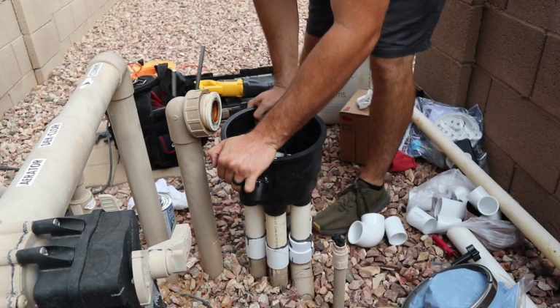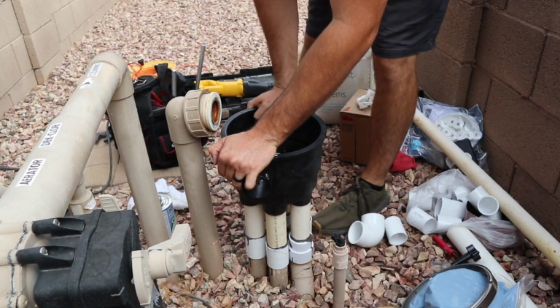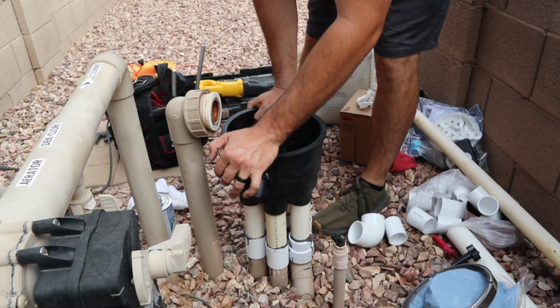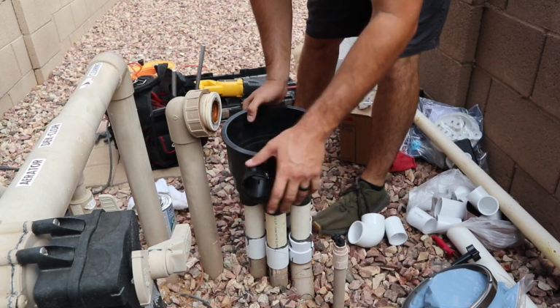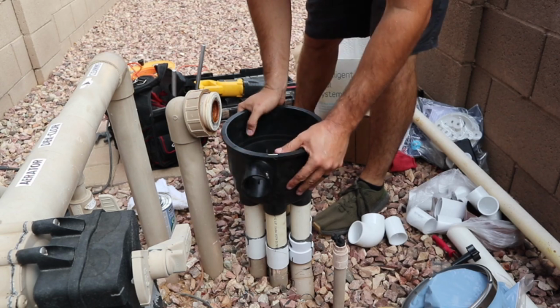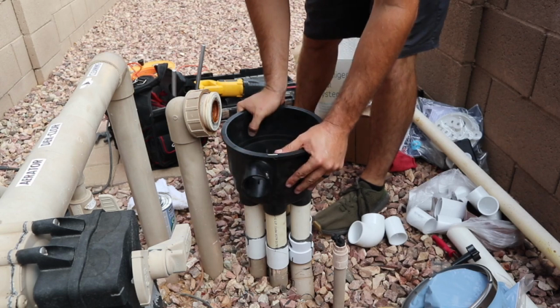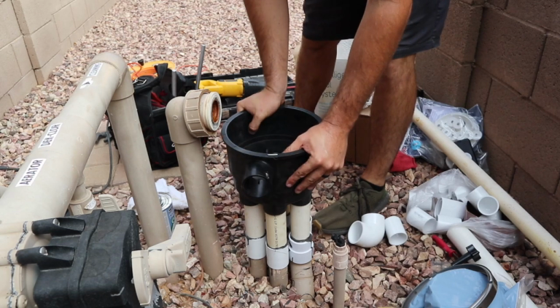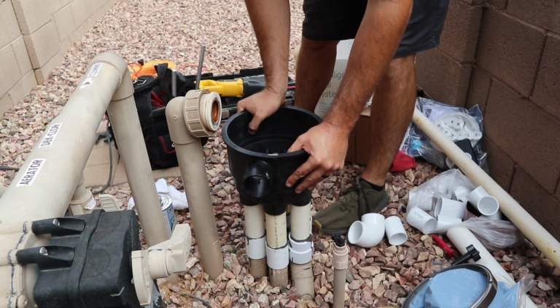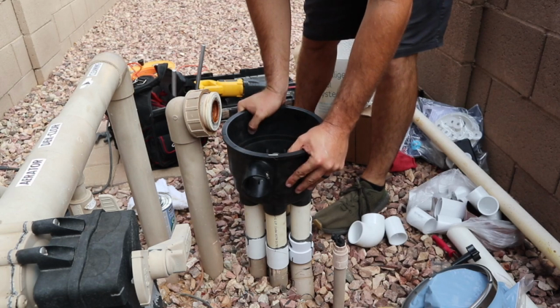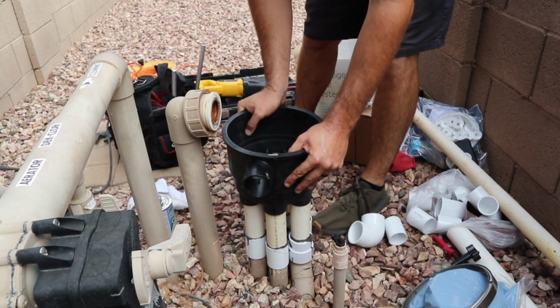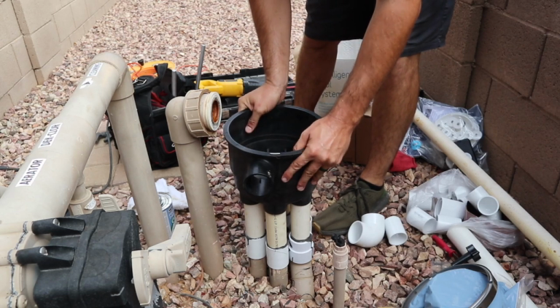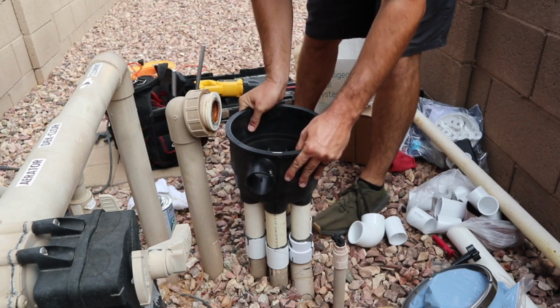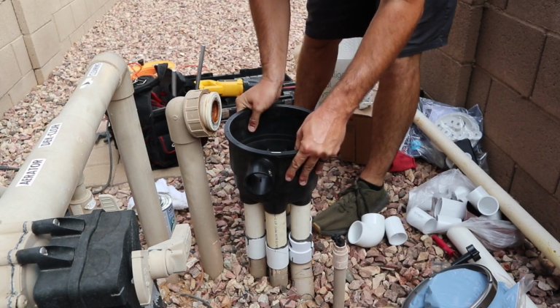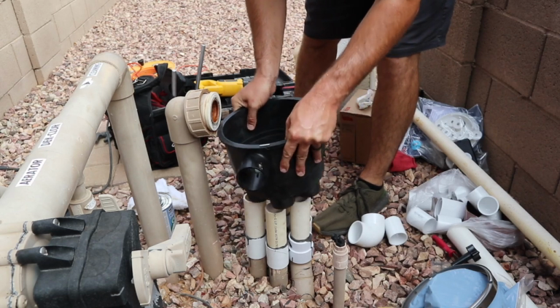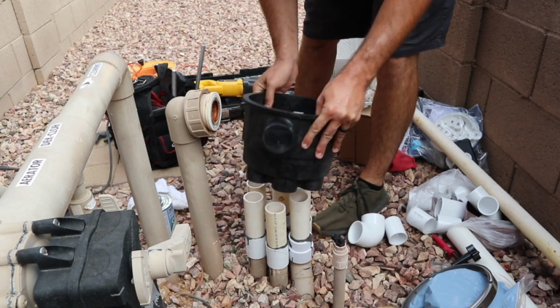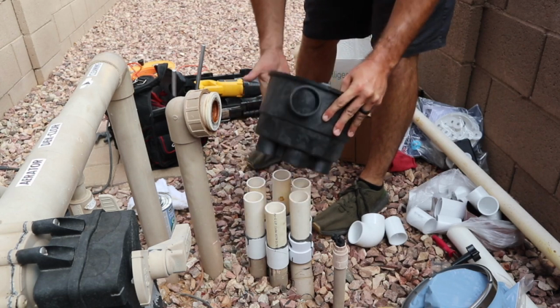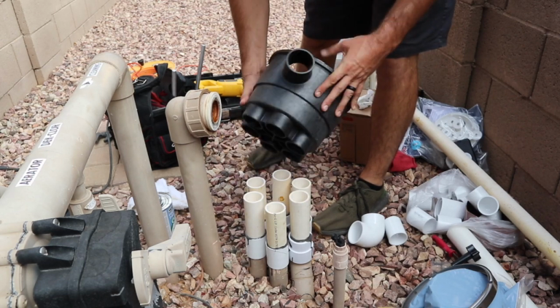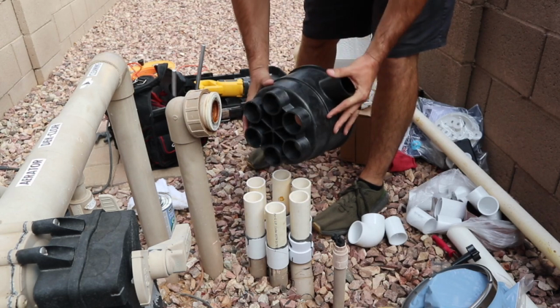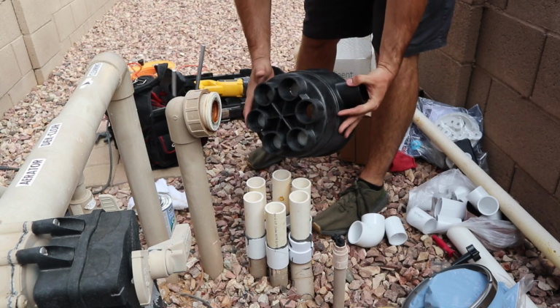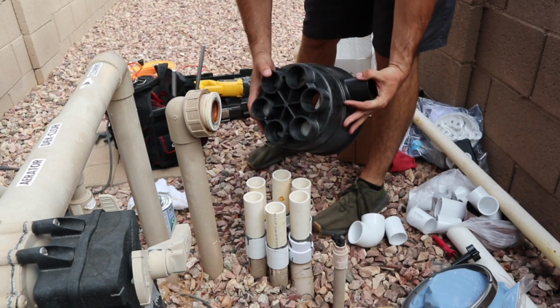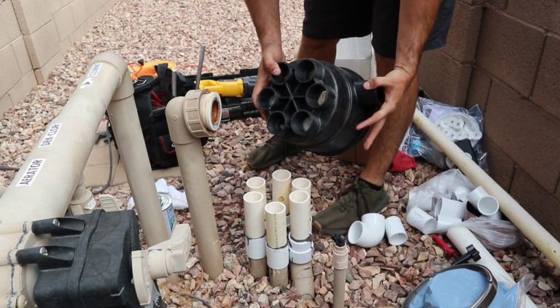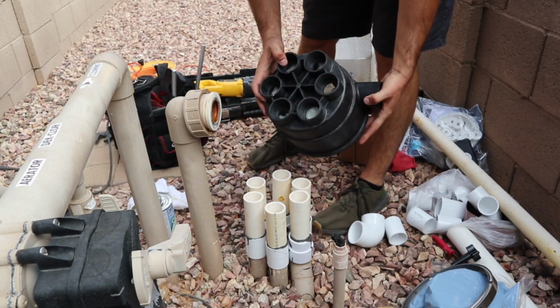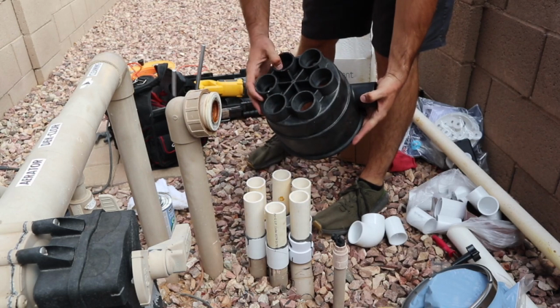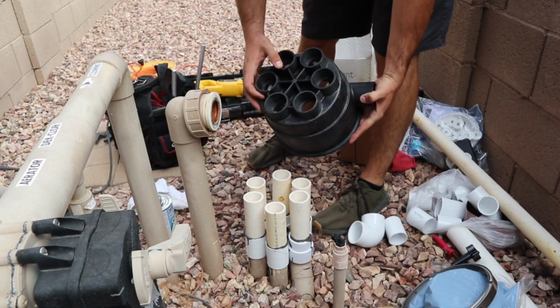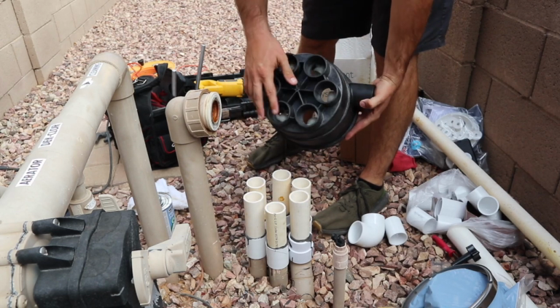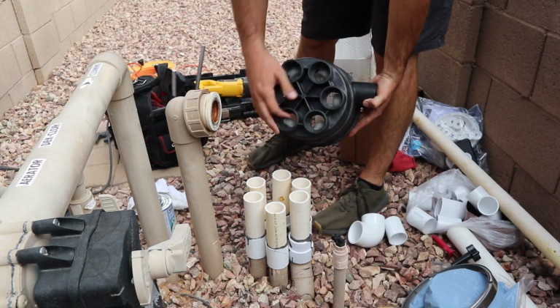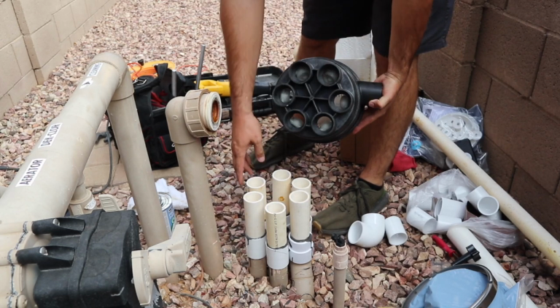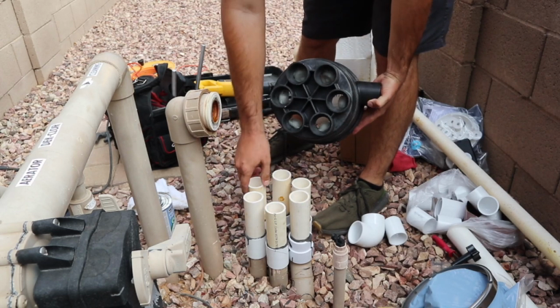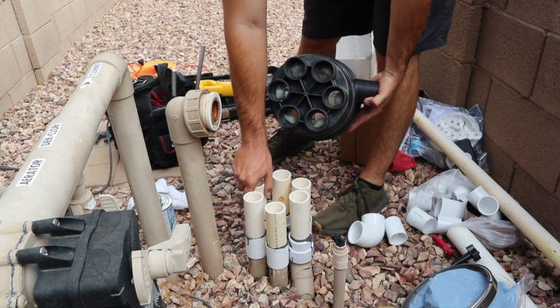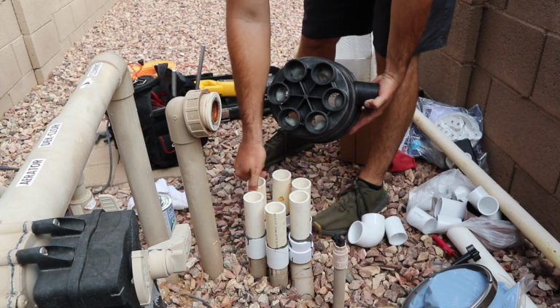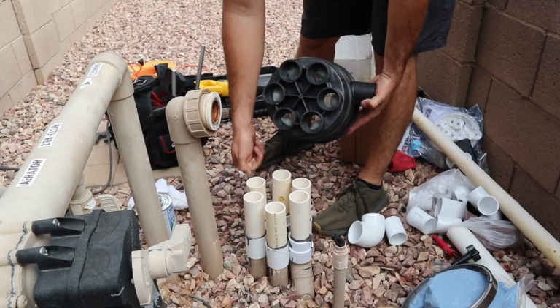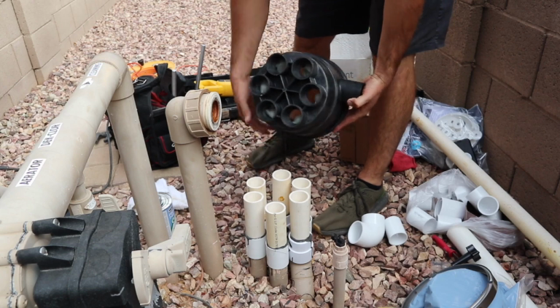All right, now for the fun part — the part you've all been waiting for — getting all six of these glue joints lined up at one time.